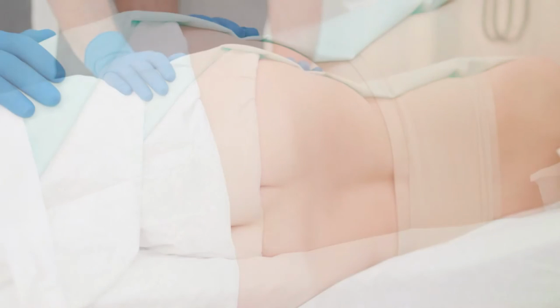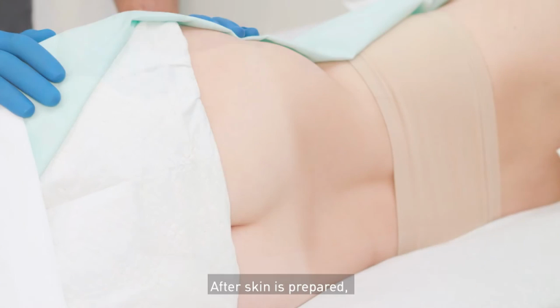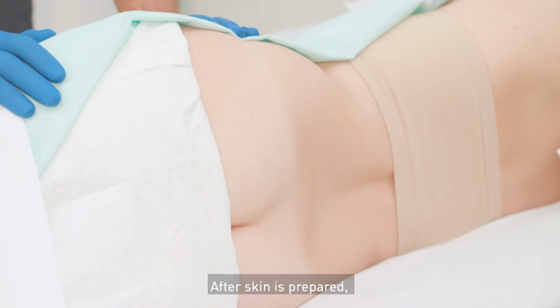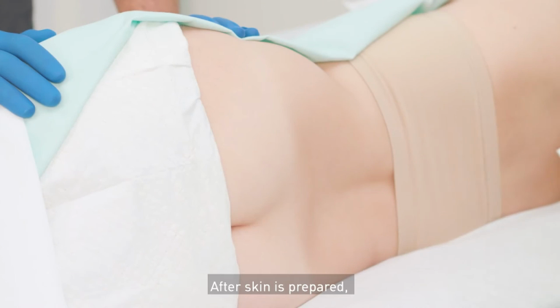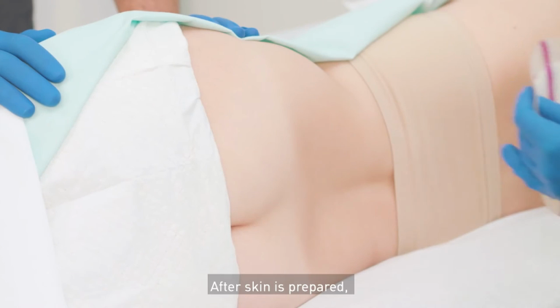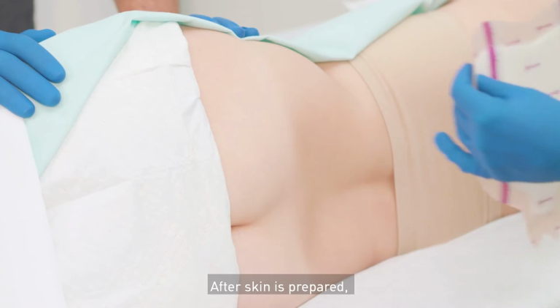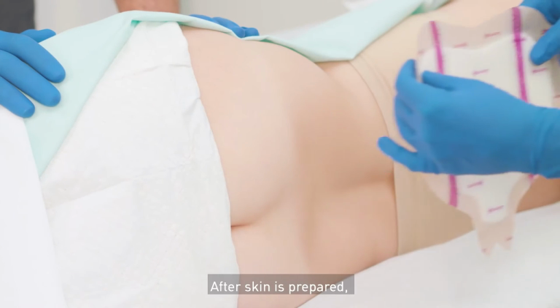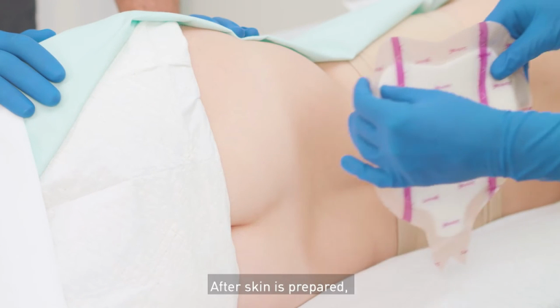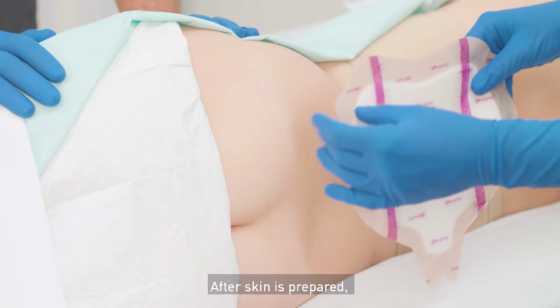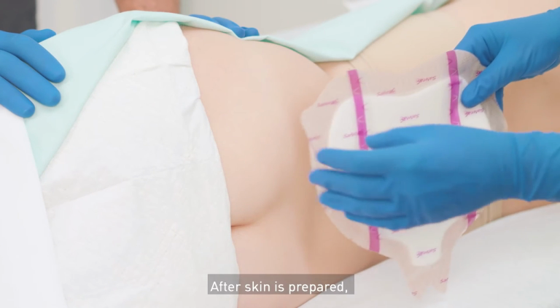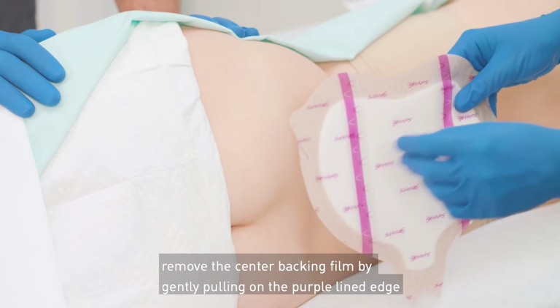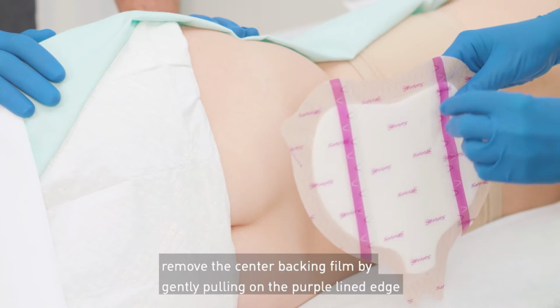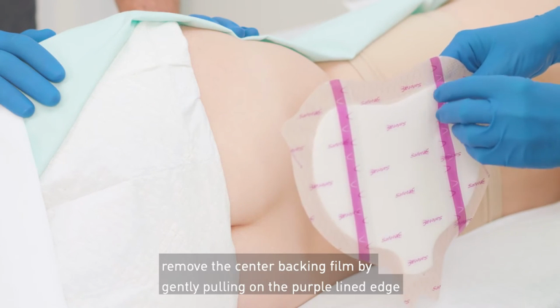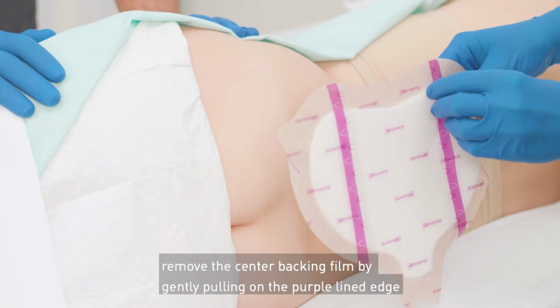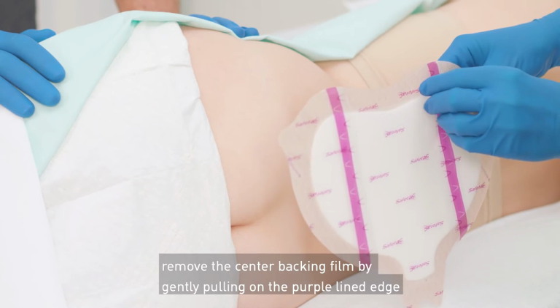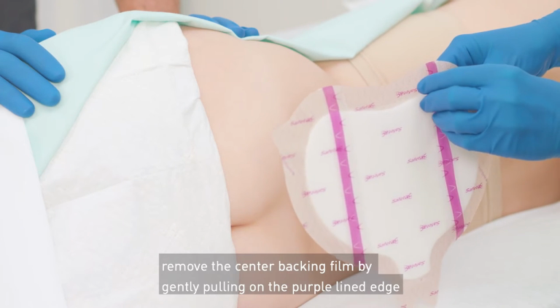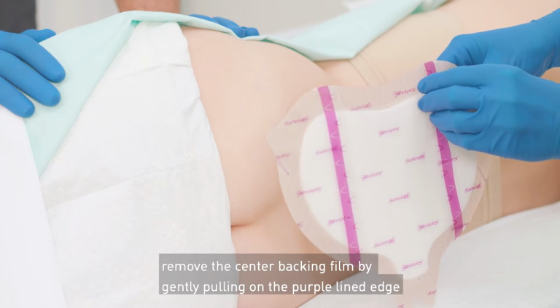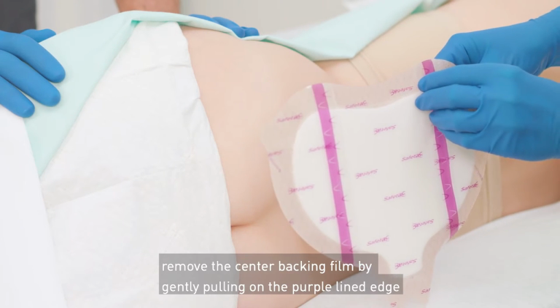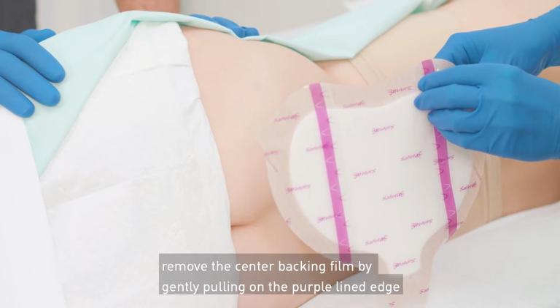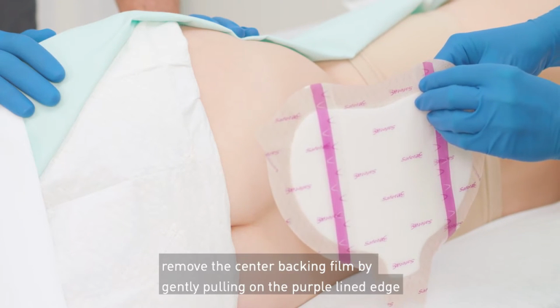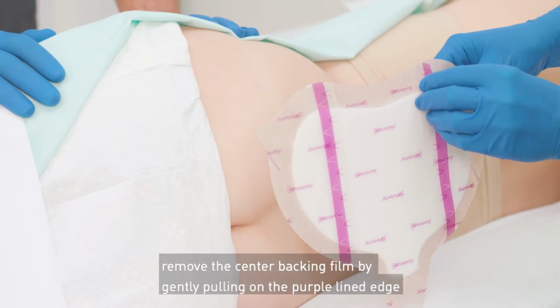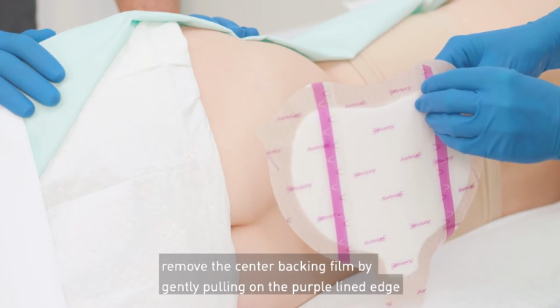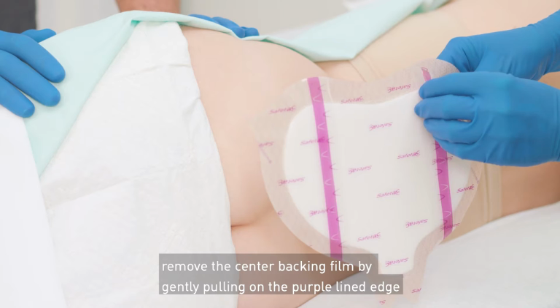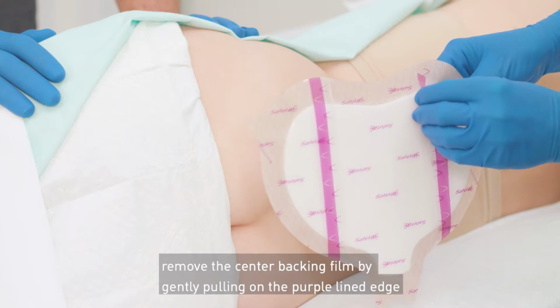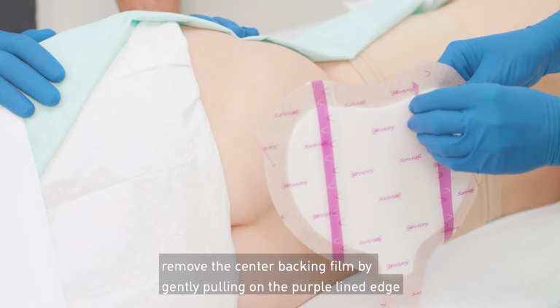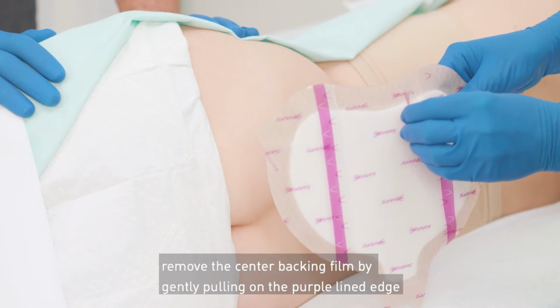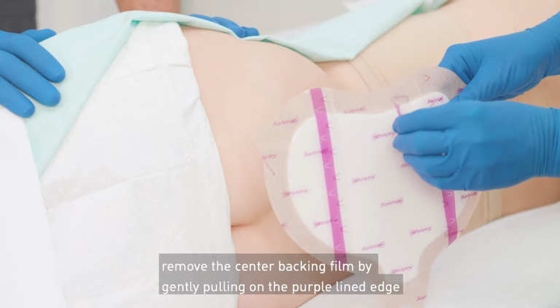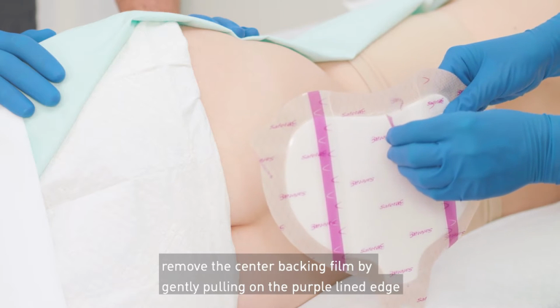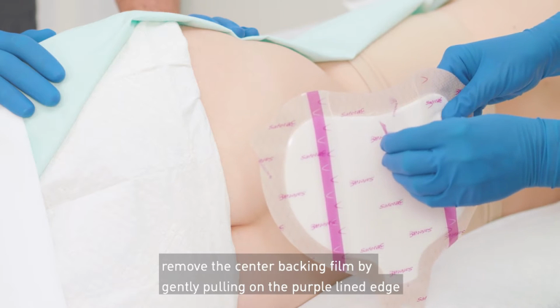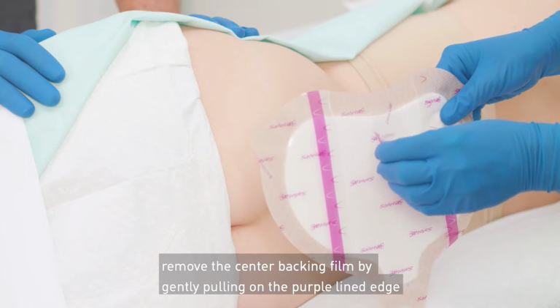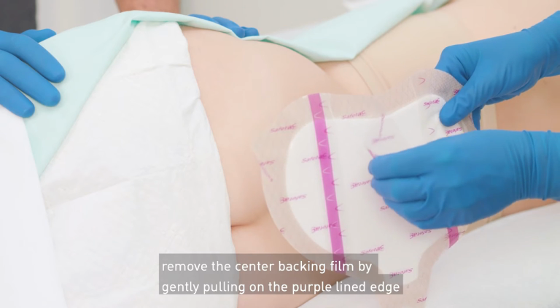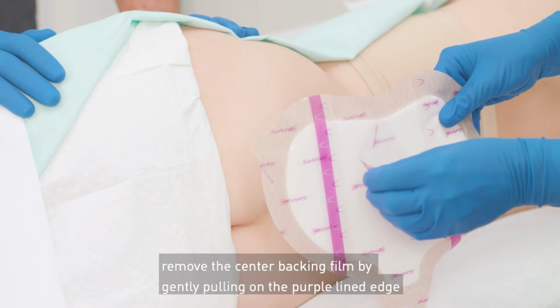After skin is prepared, remove the center backing film by gently pulling on the purple lined edge.